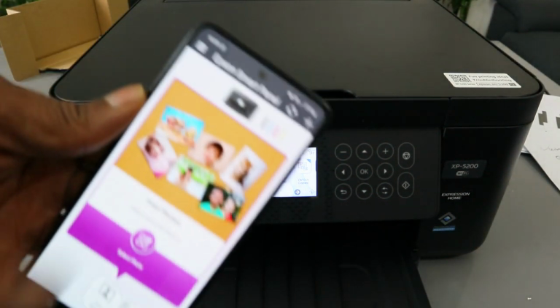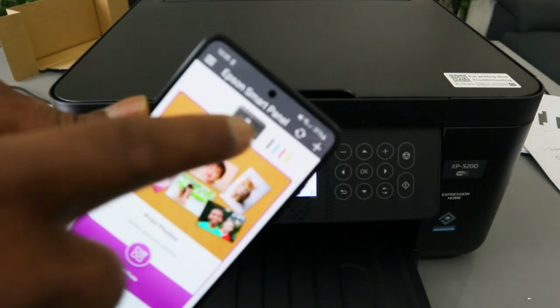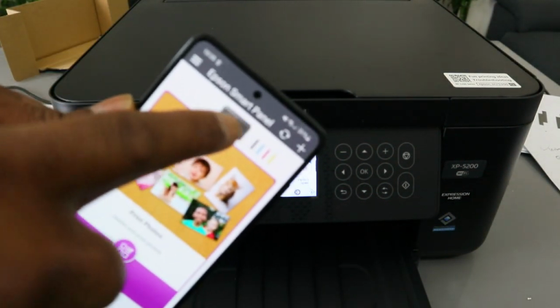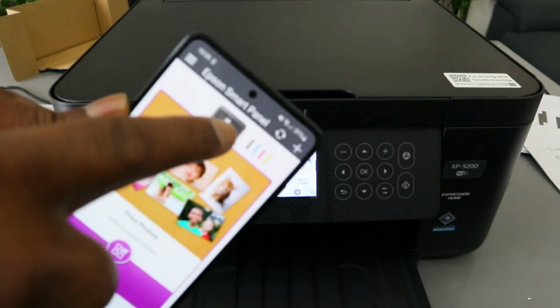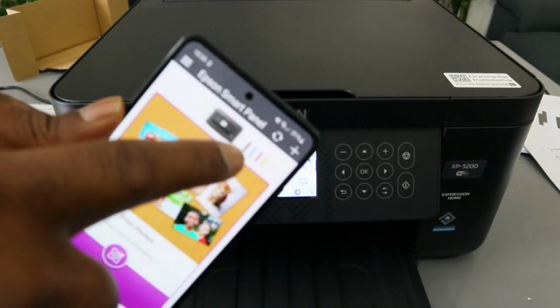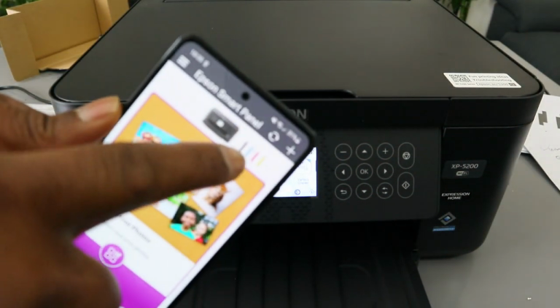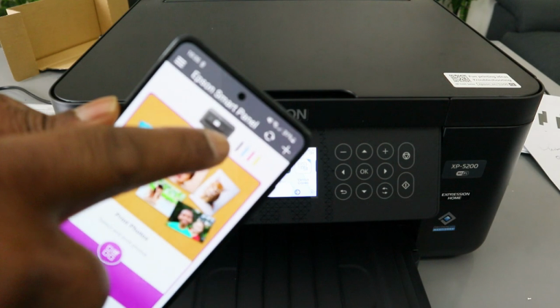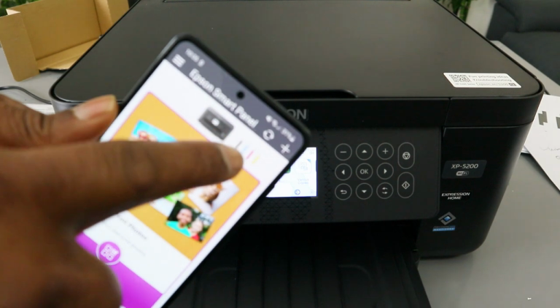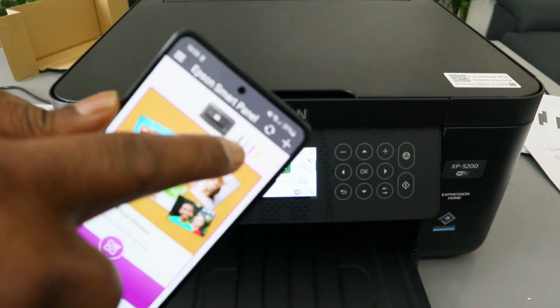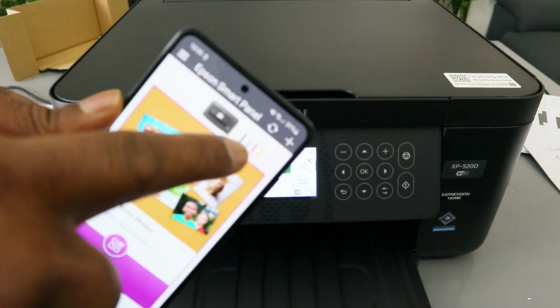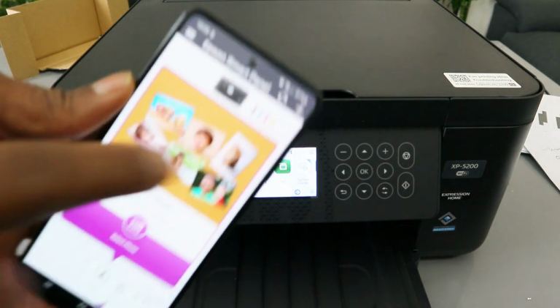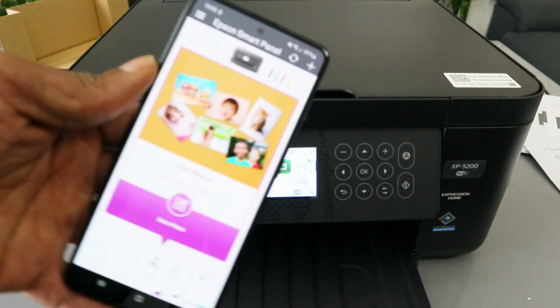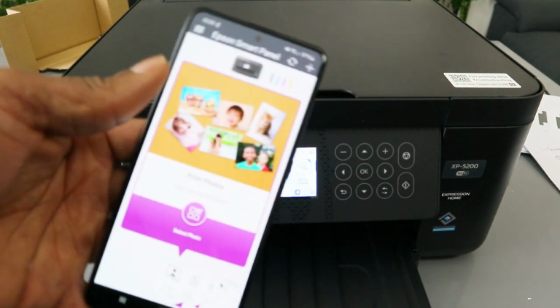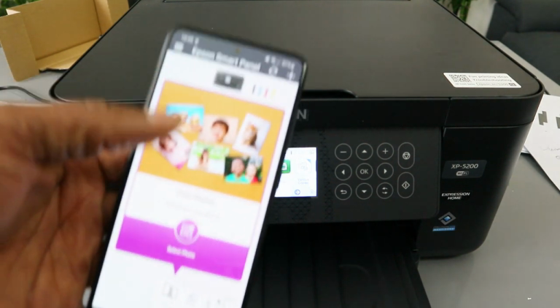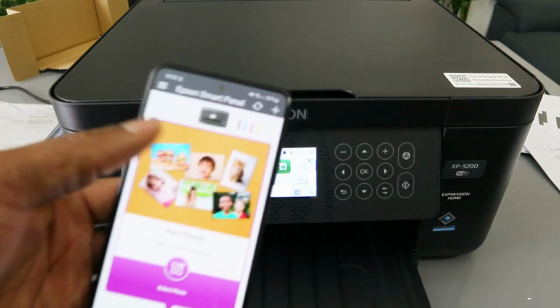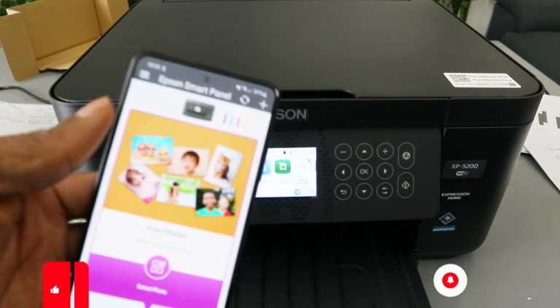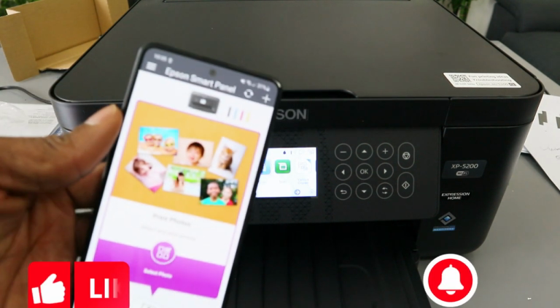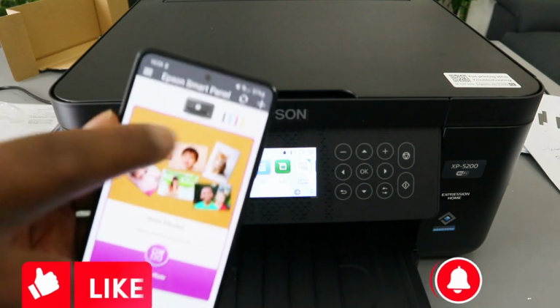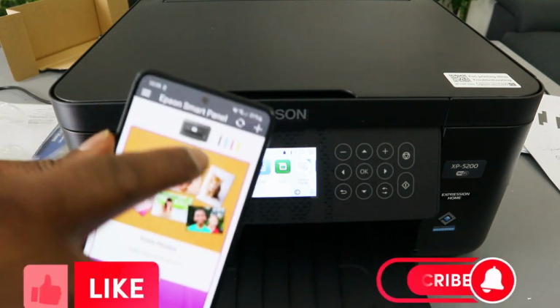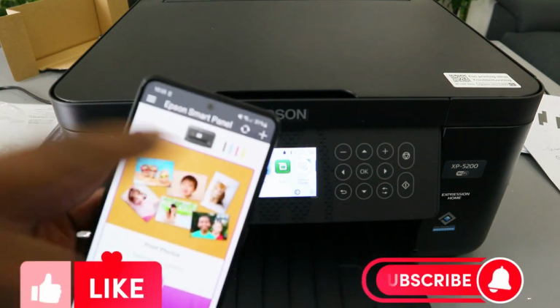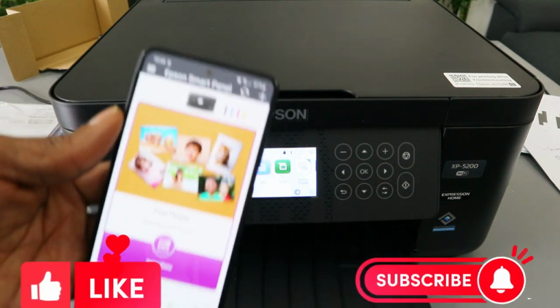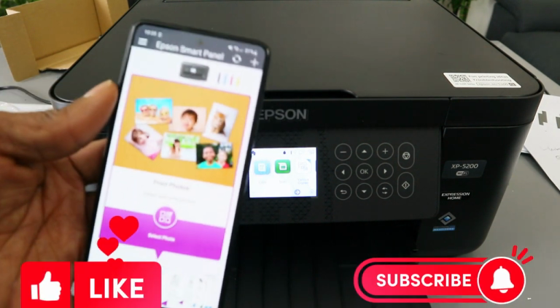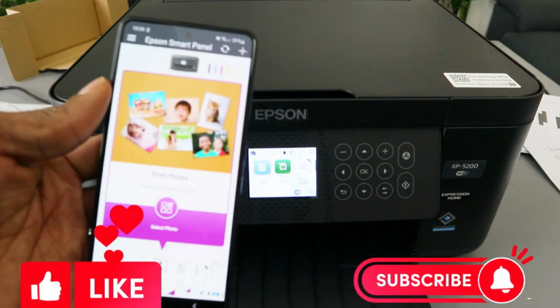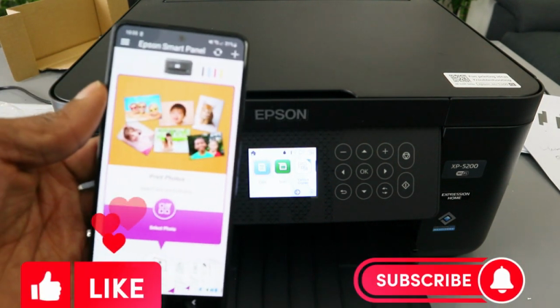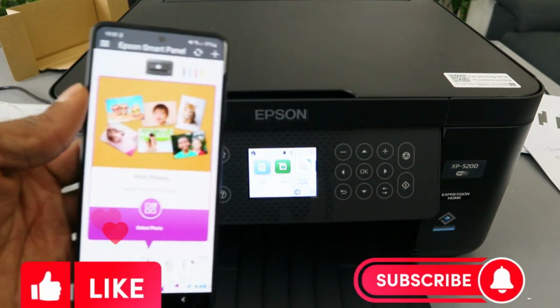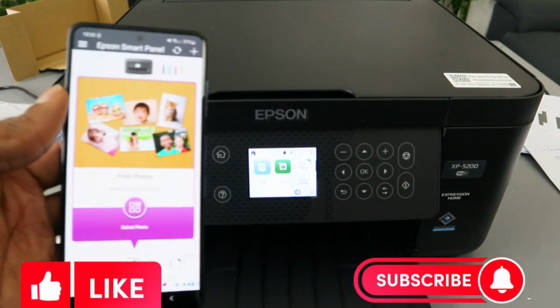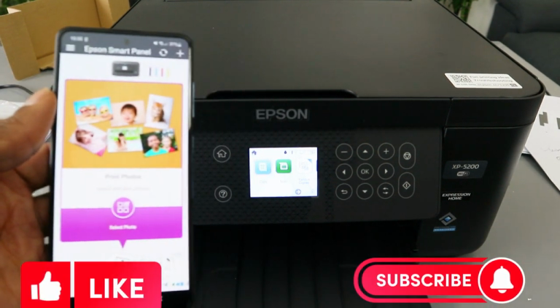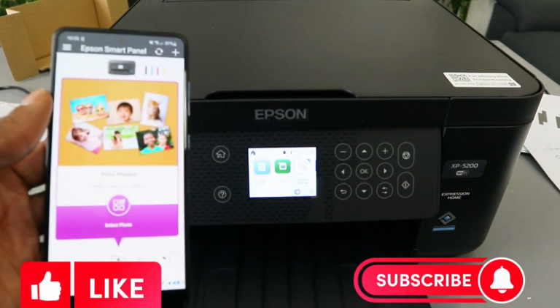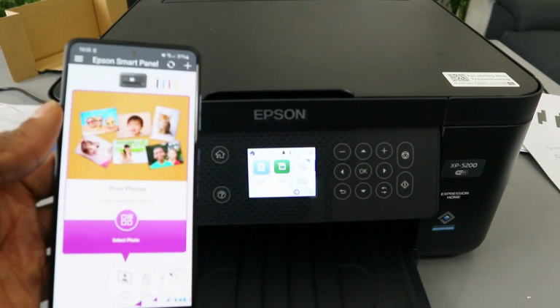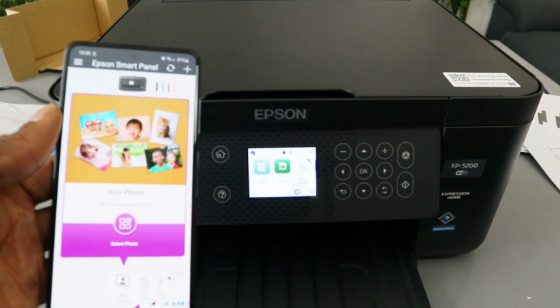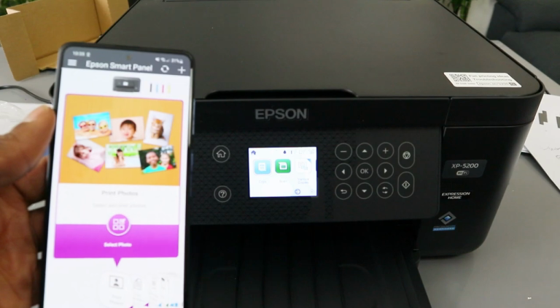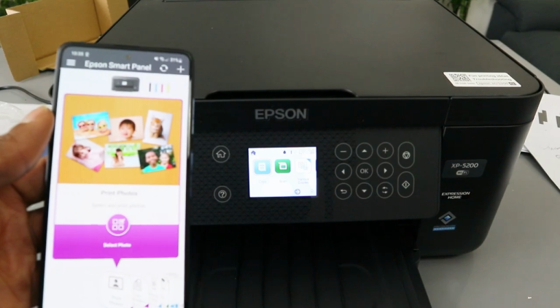The printer is now shown here with the ink level. This is how to connect this printer to a Wi-Fi network. Thank you very much and stay blessed.